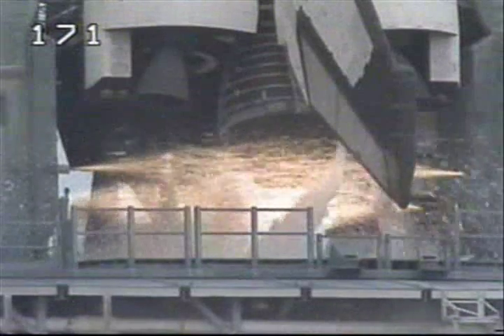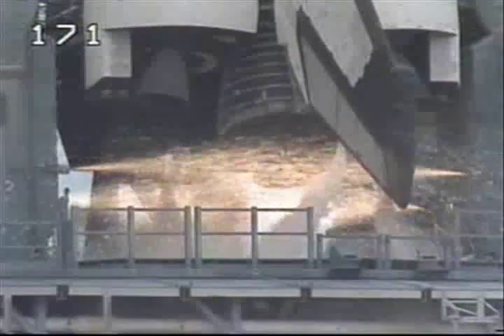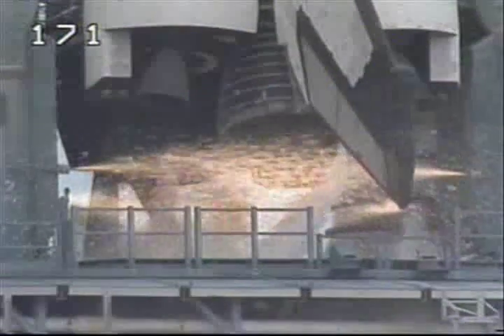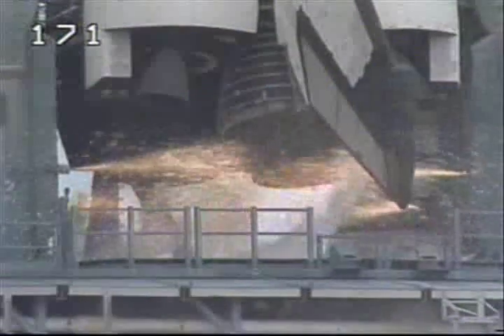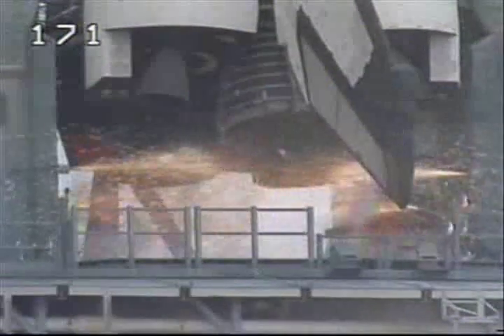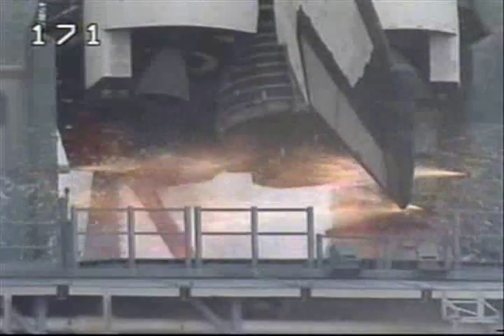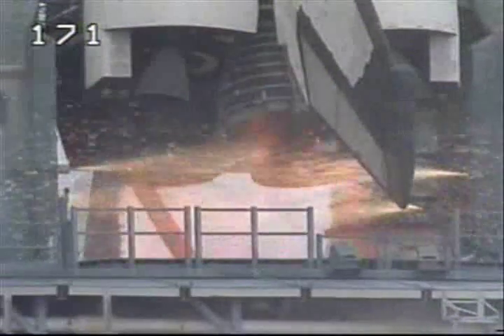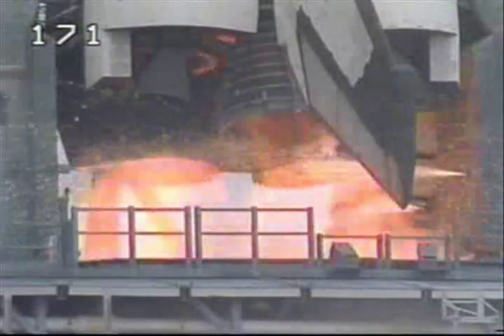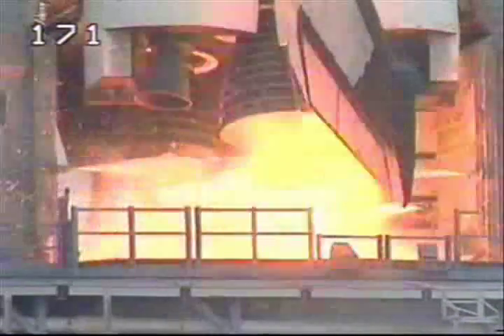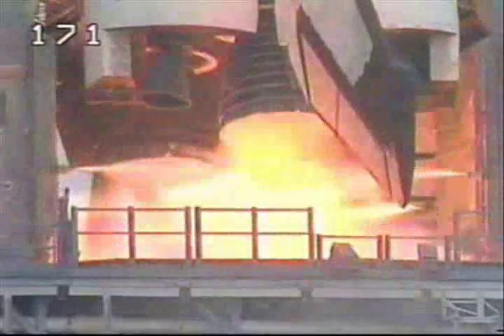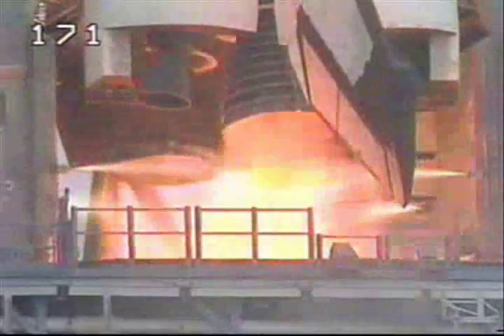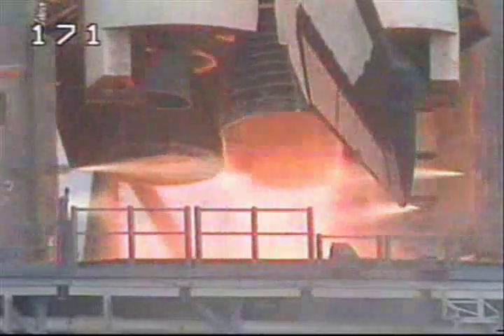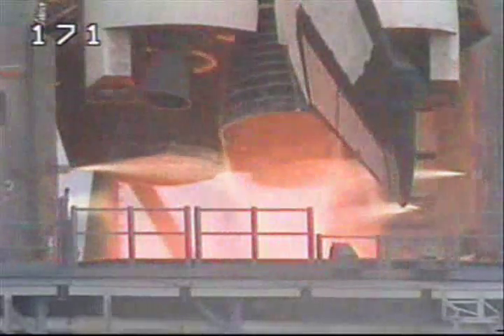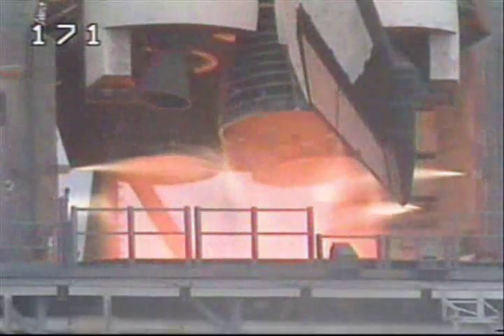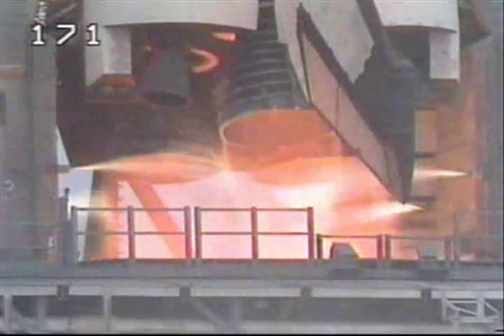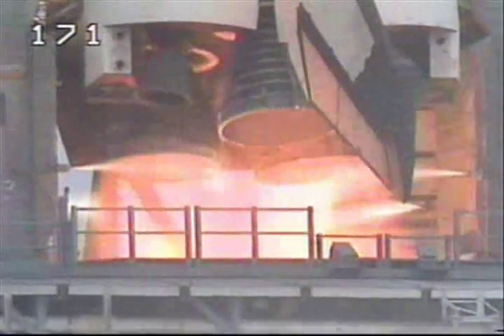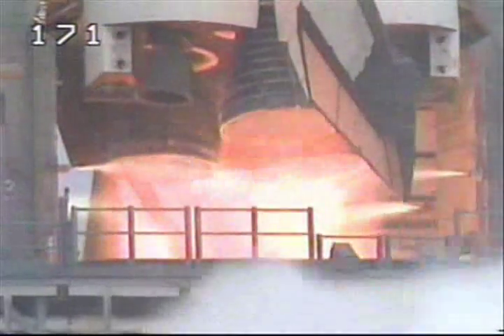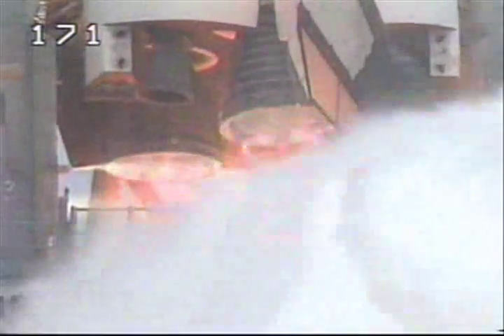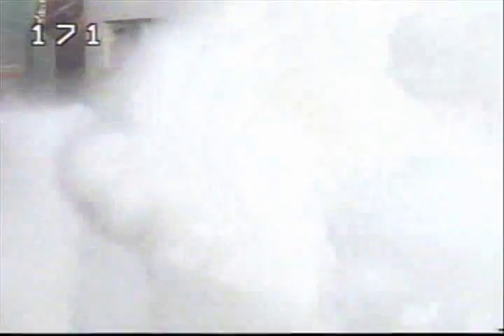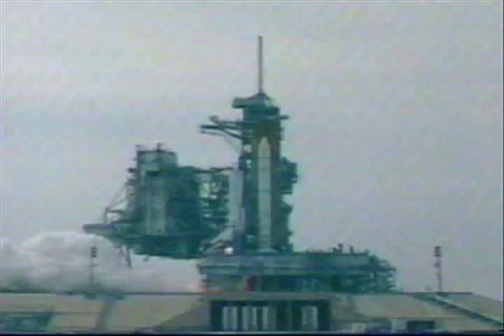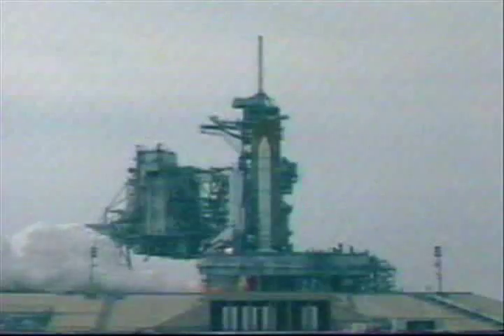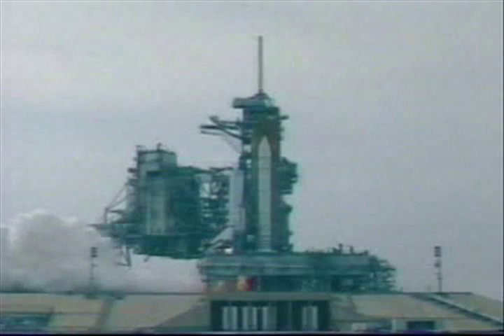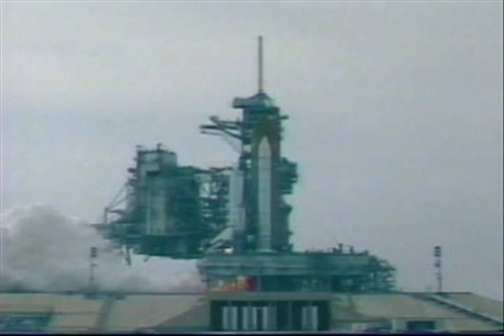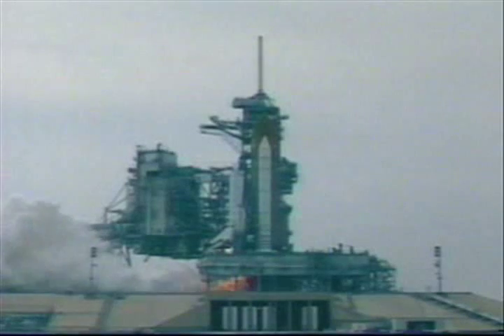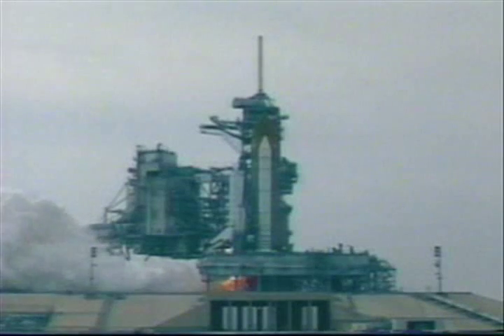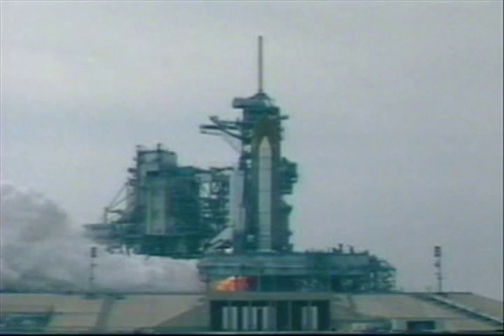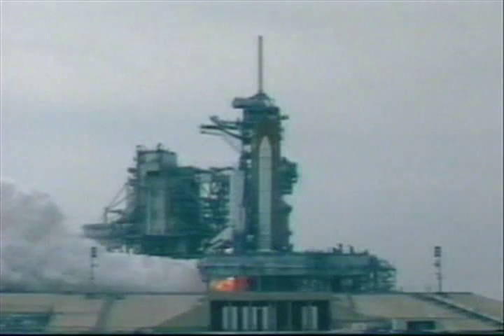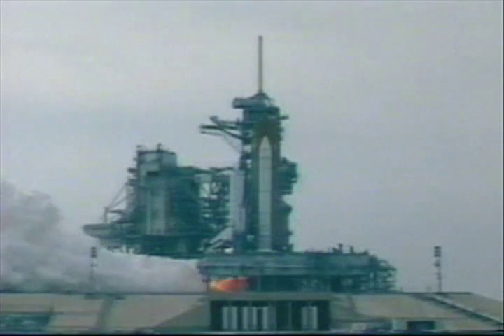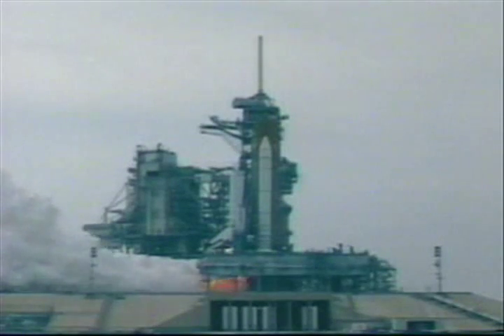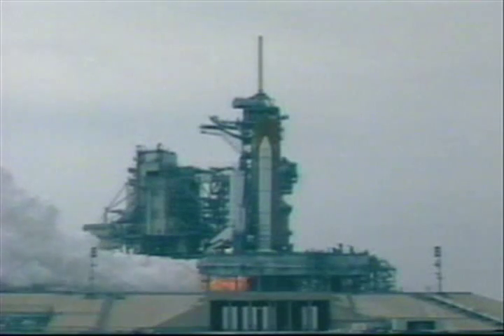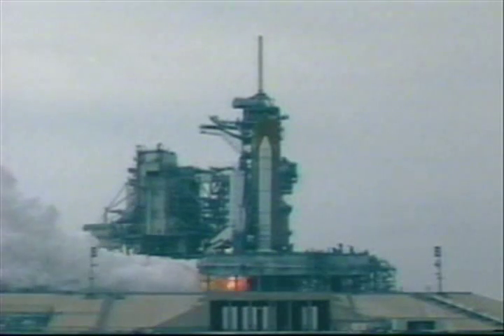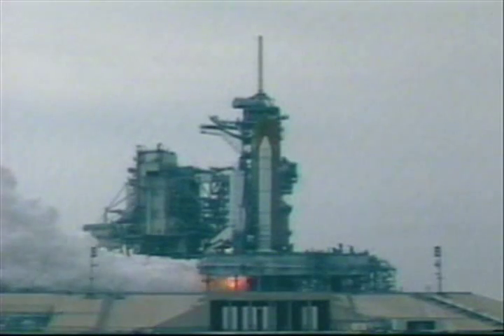We have a go for main engine. 5, 4, 3, 2, 1.